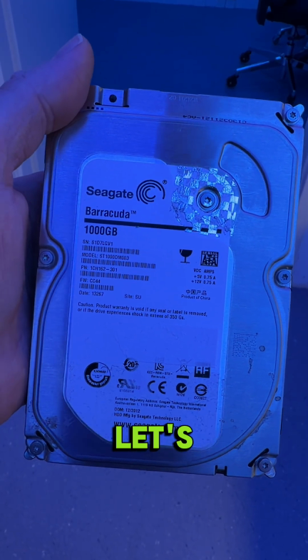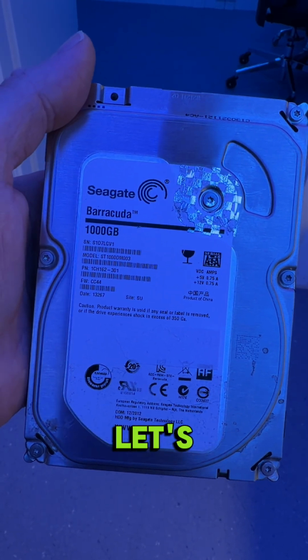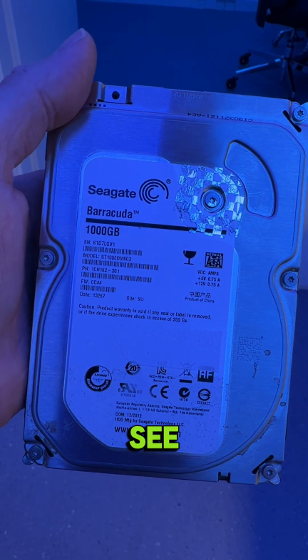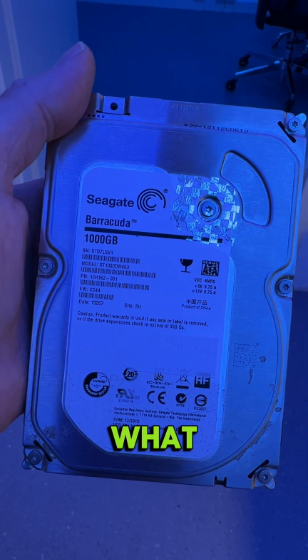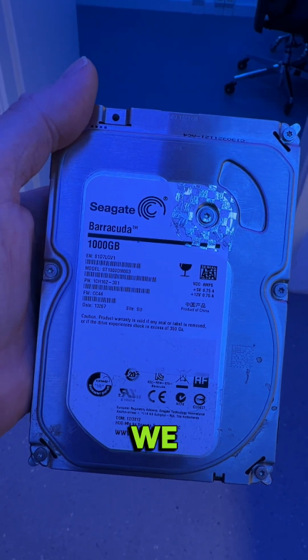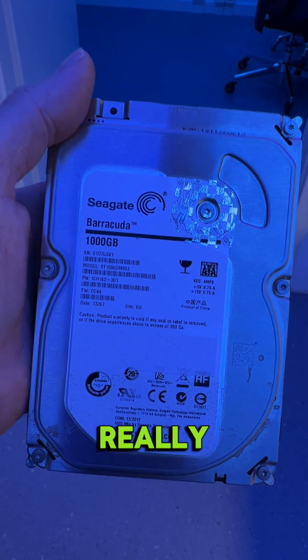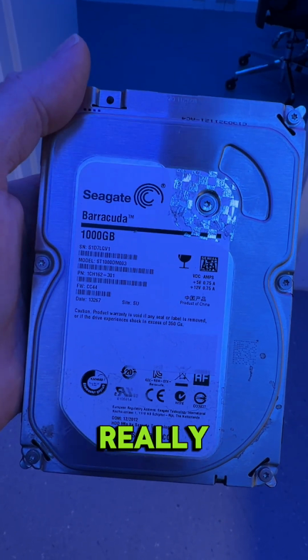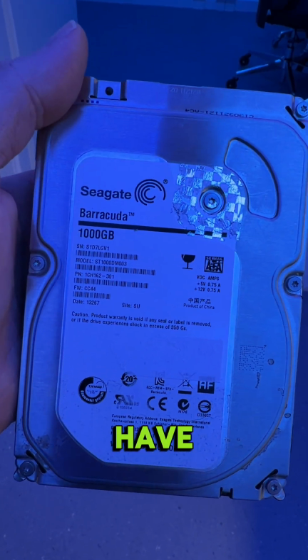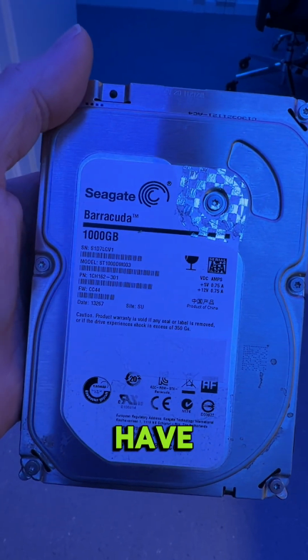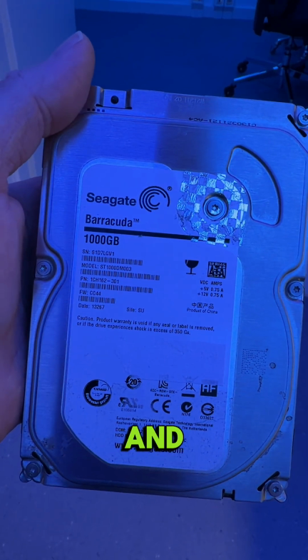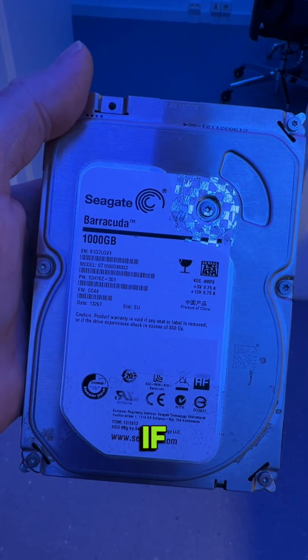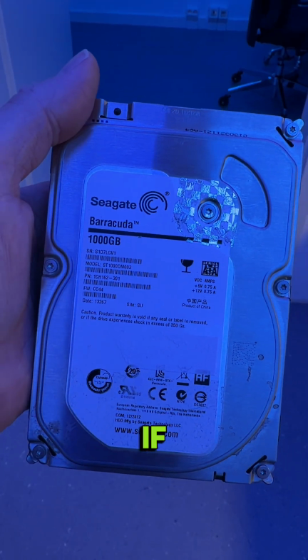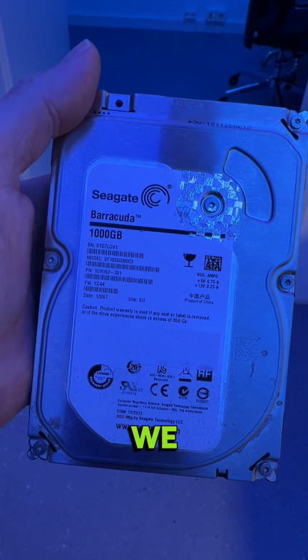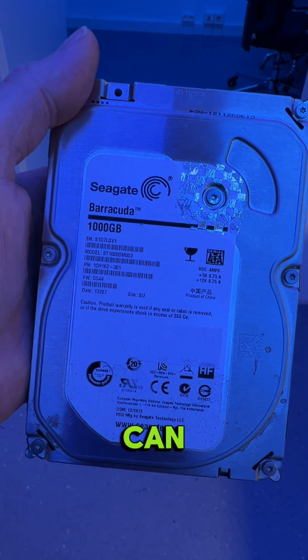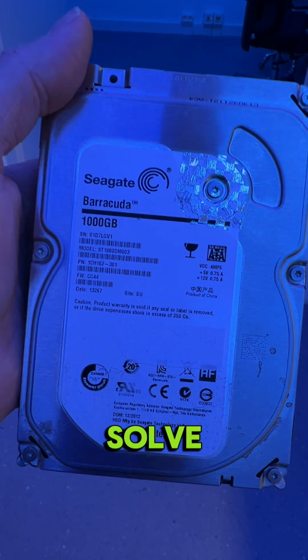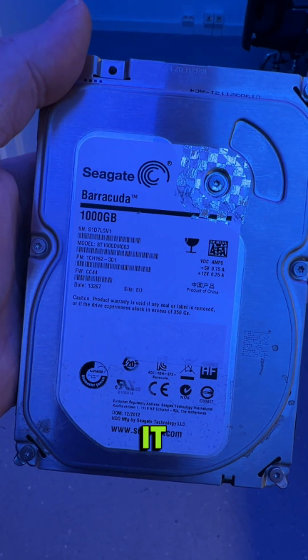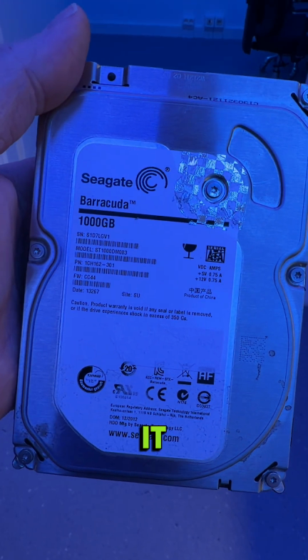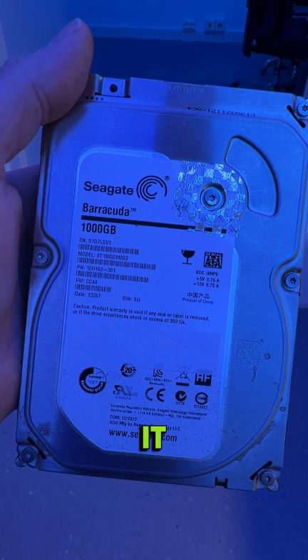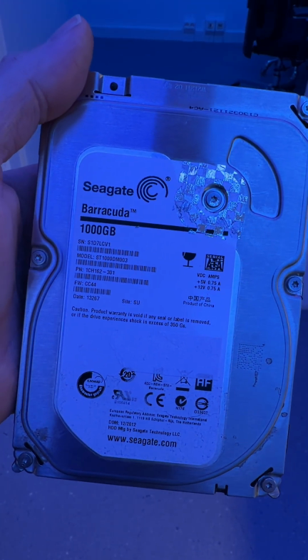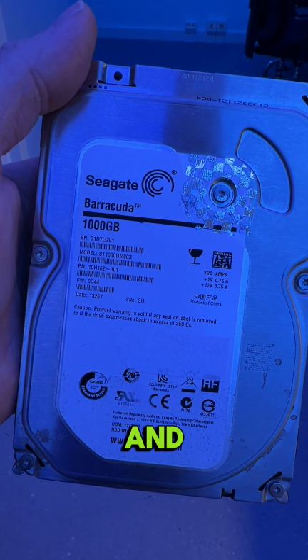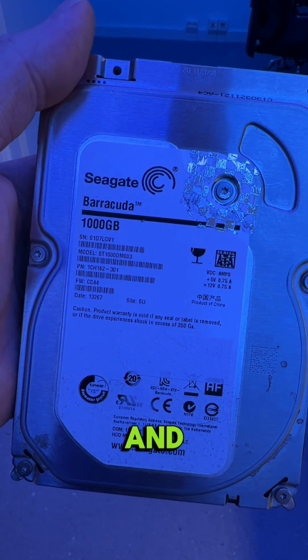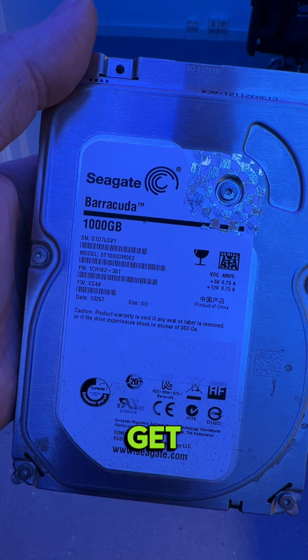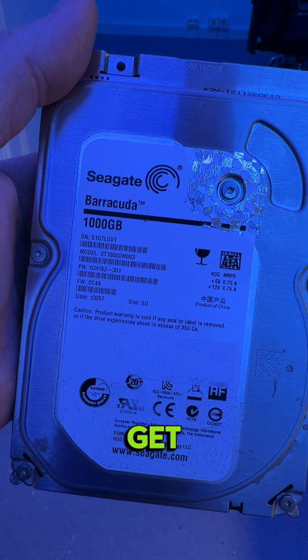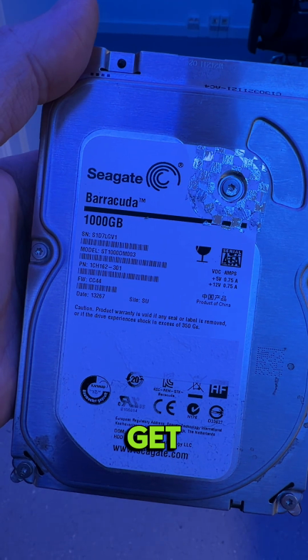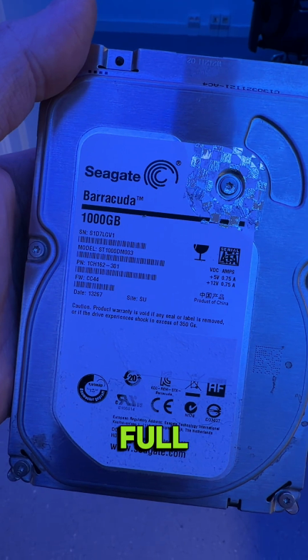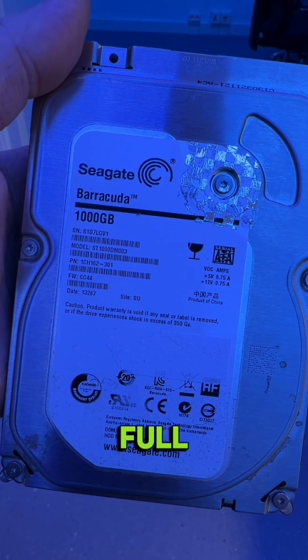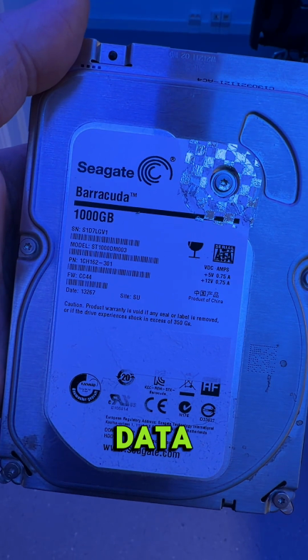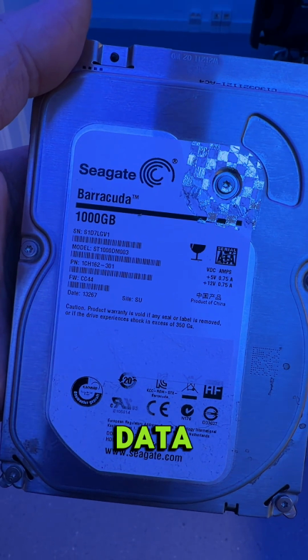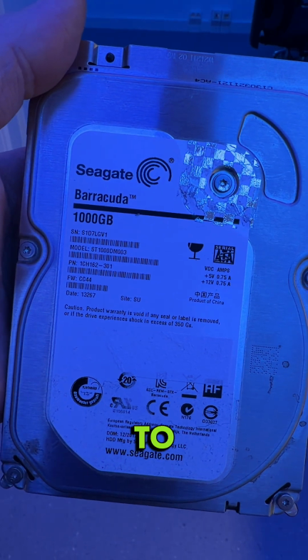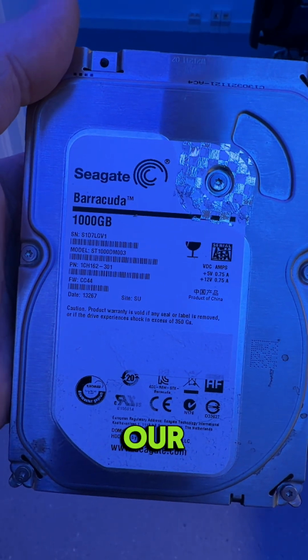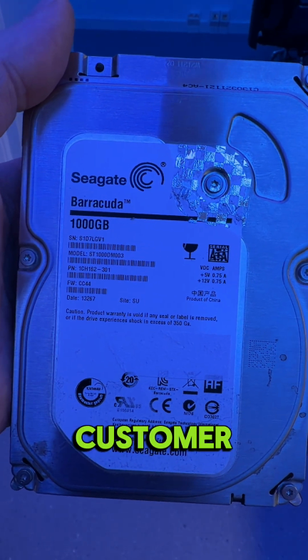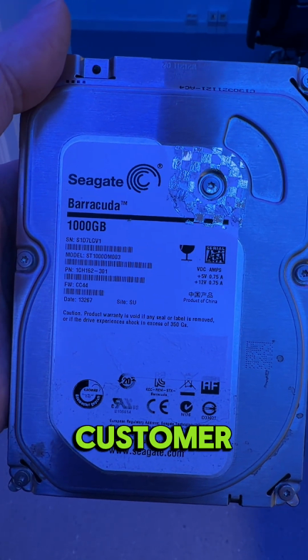Let's see what we really have and if we can solve it and get full data to our customer.